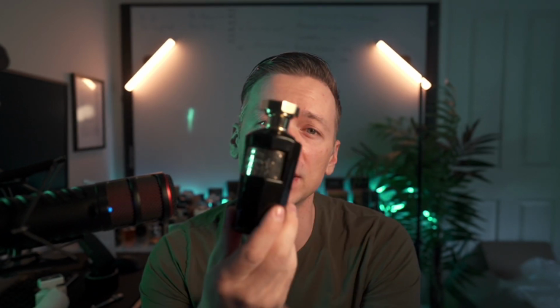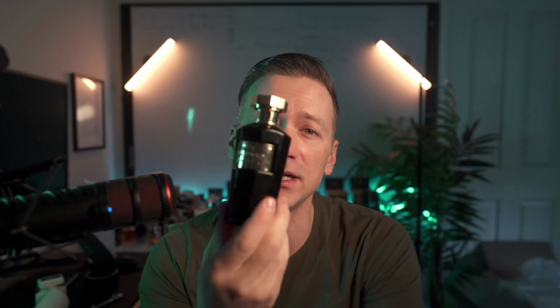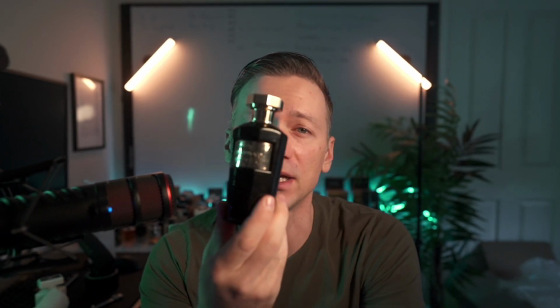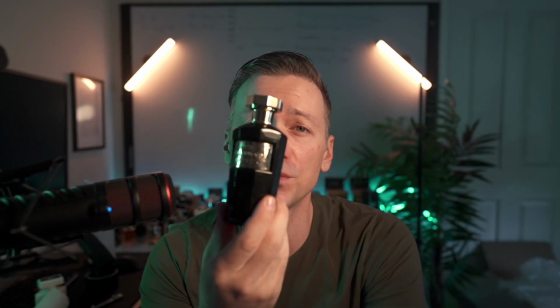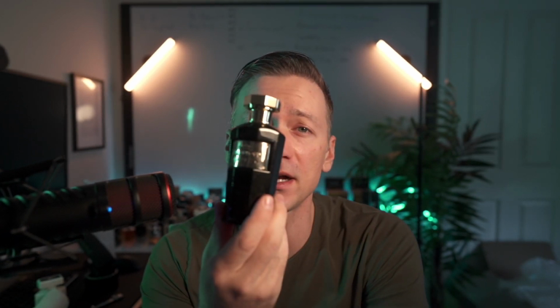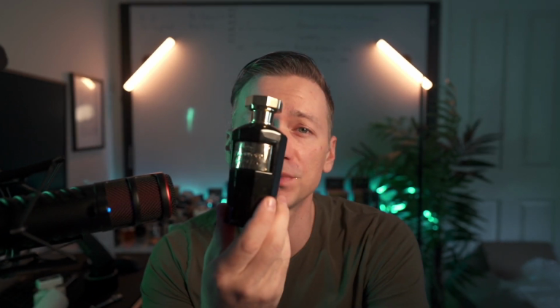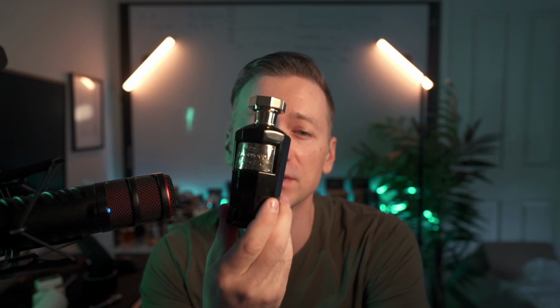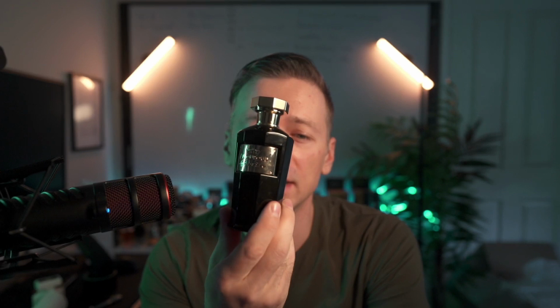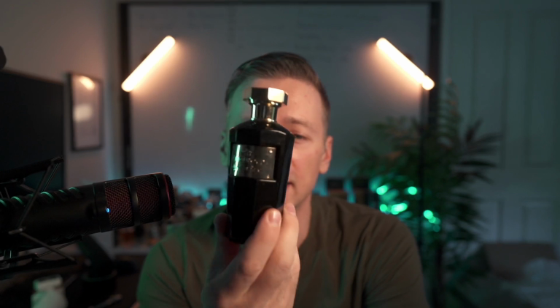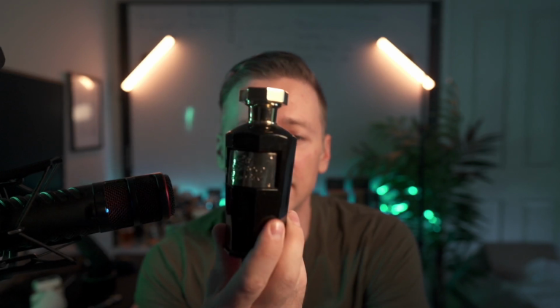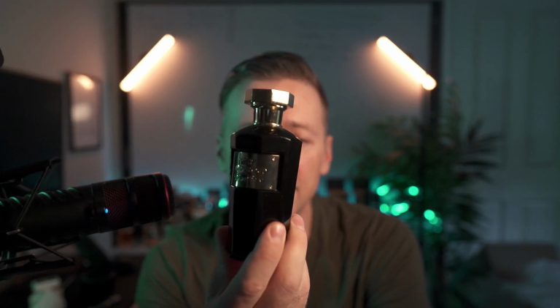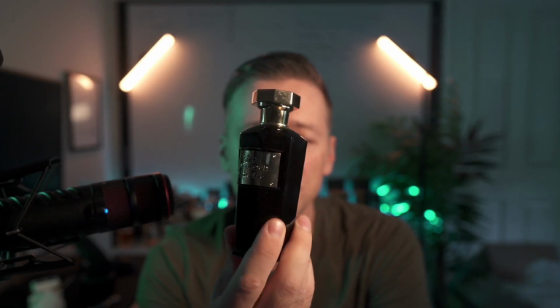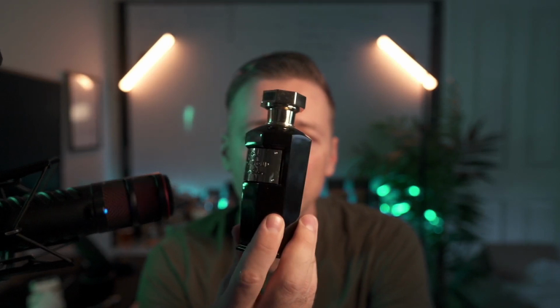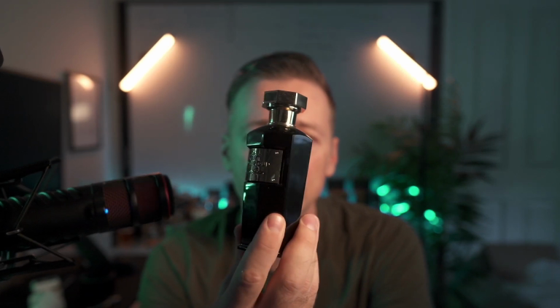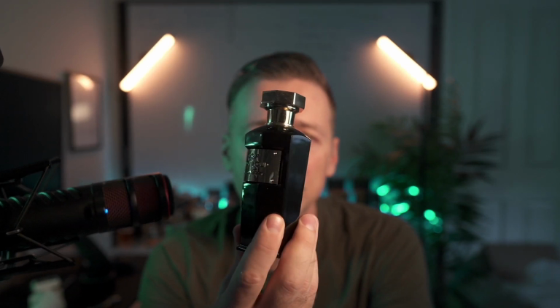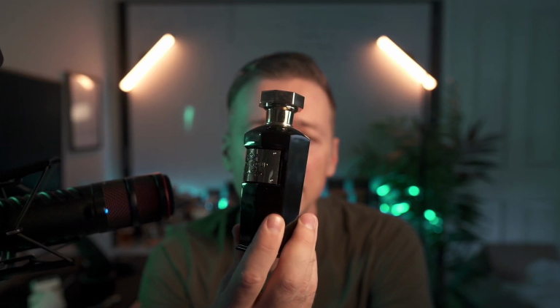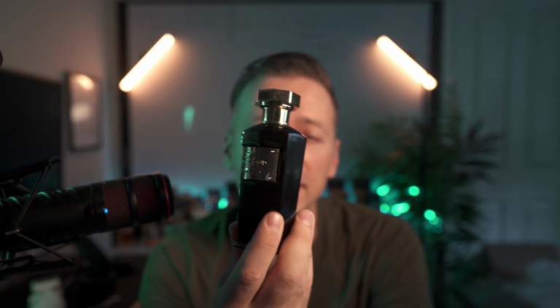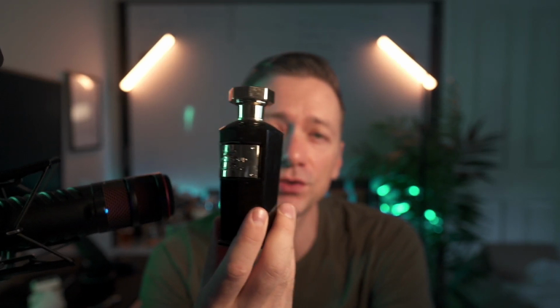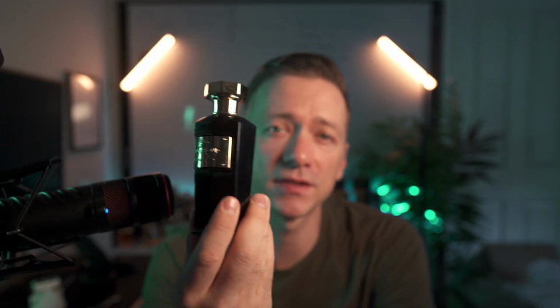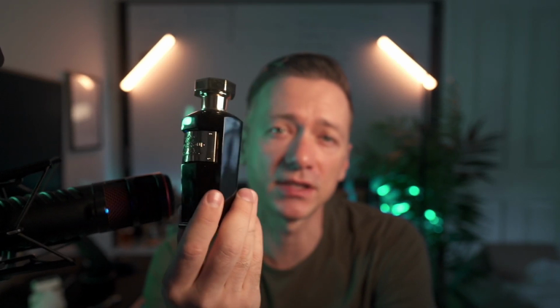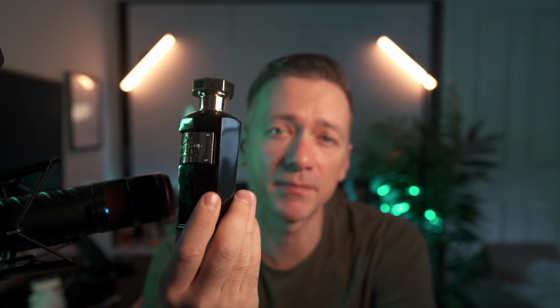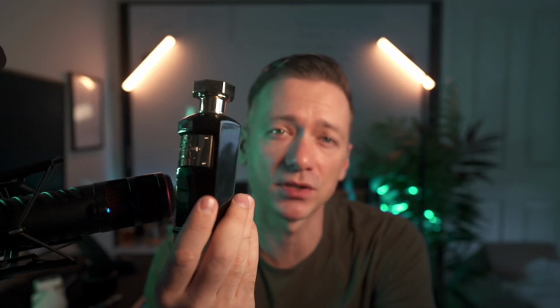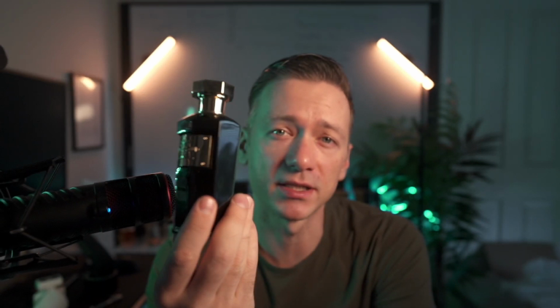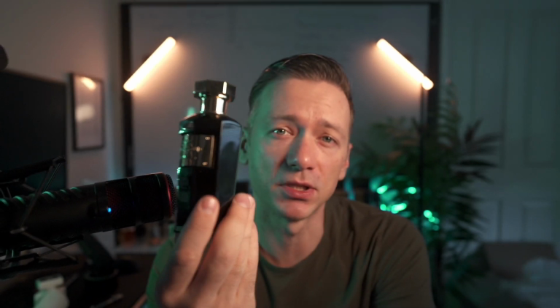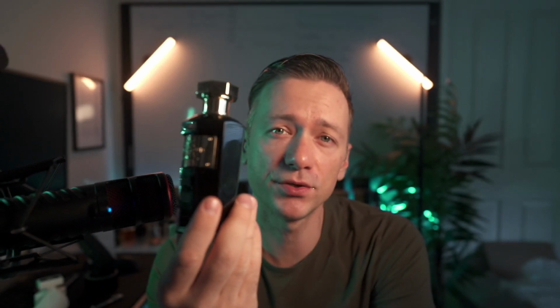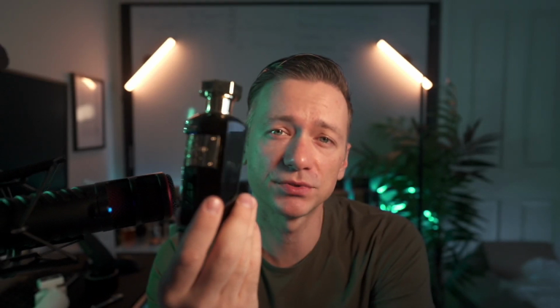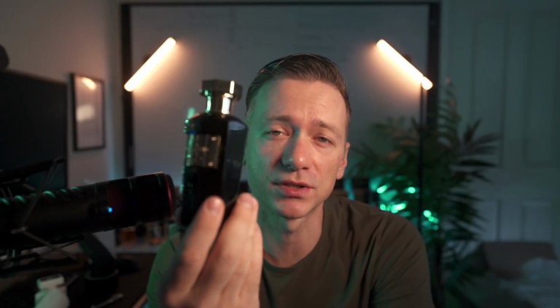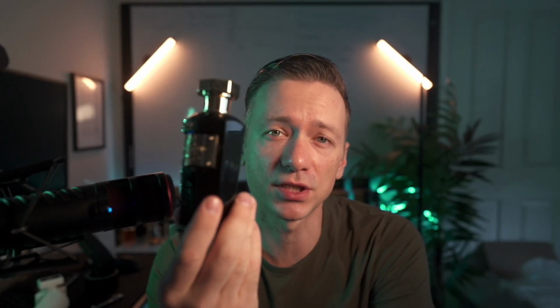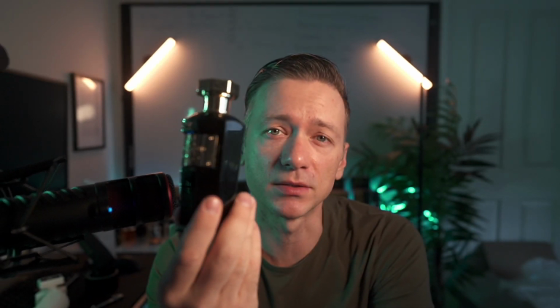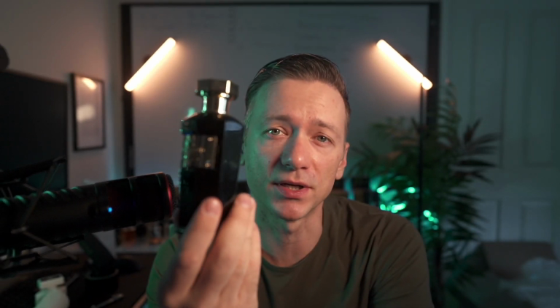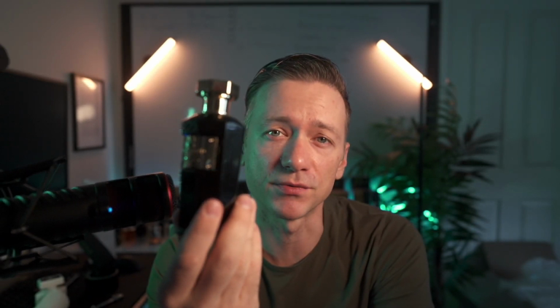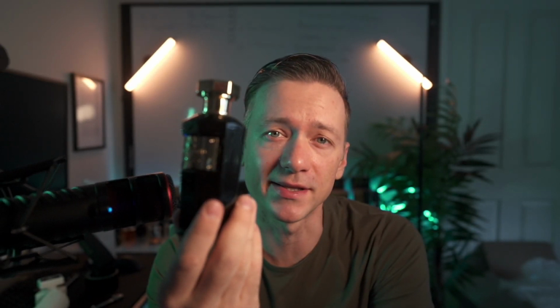Check it out. I hope that helps. I'll have this one listed, and I'll also have the Amazon link below so you can check the price right now.